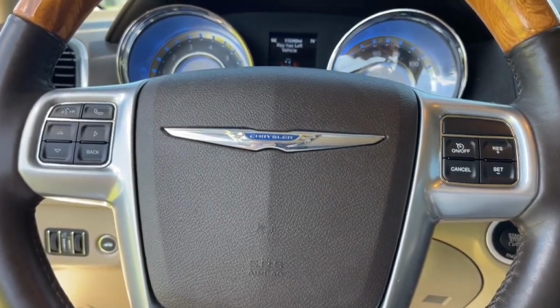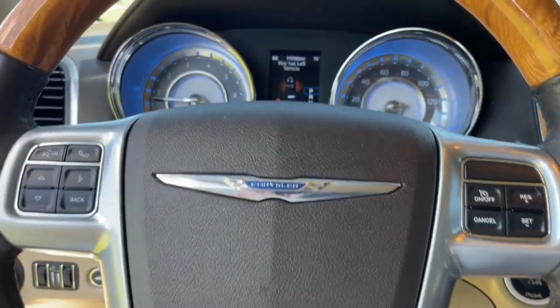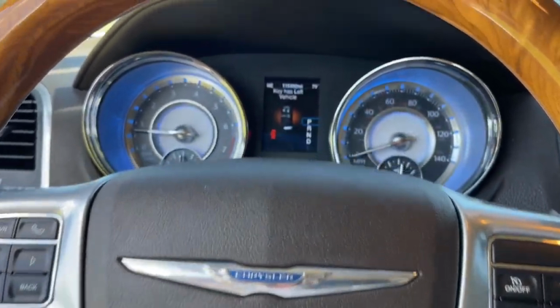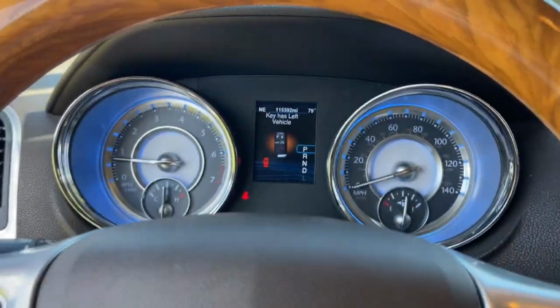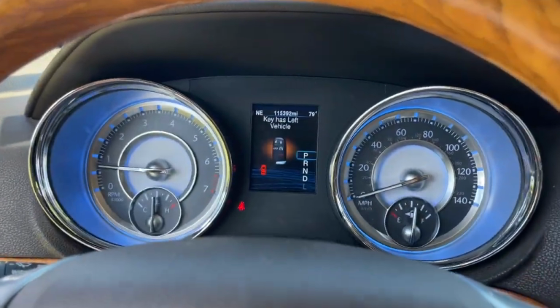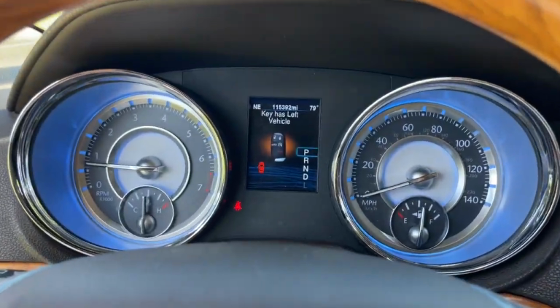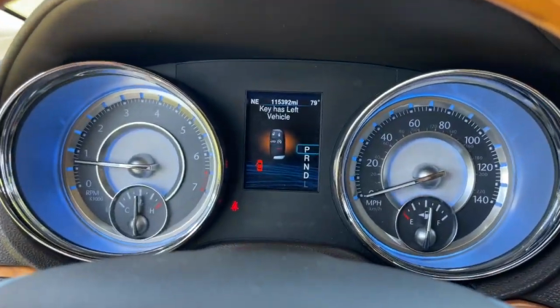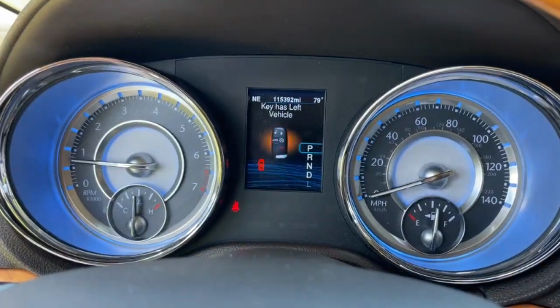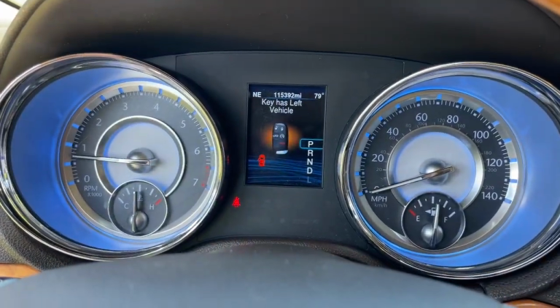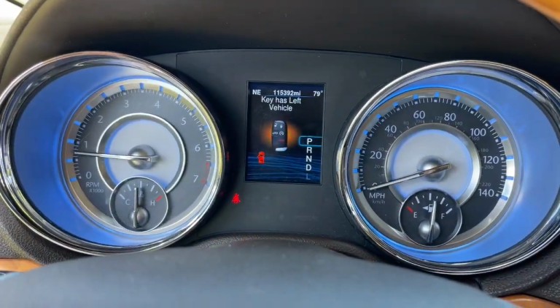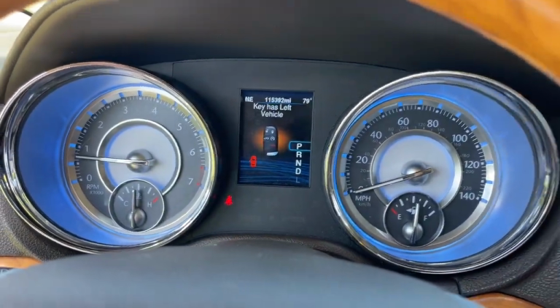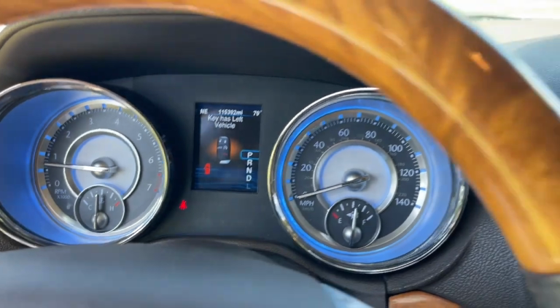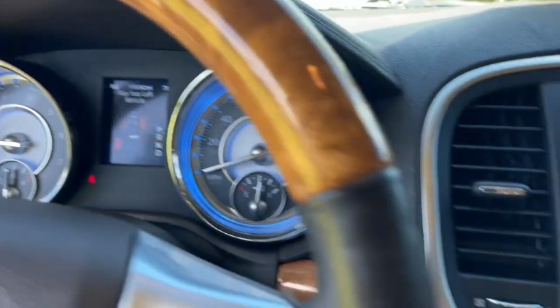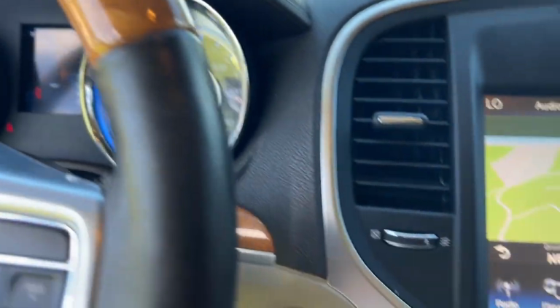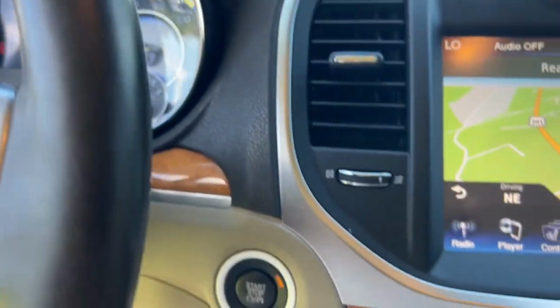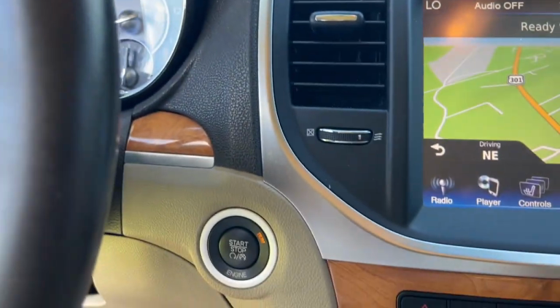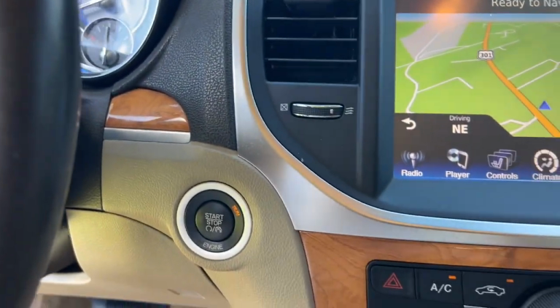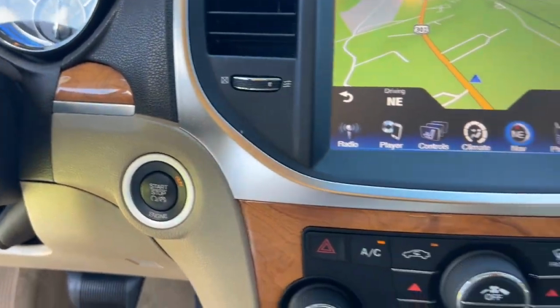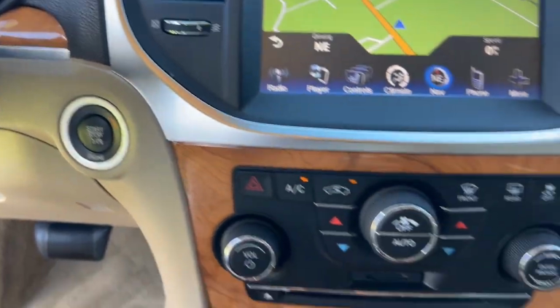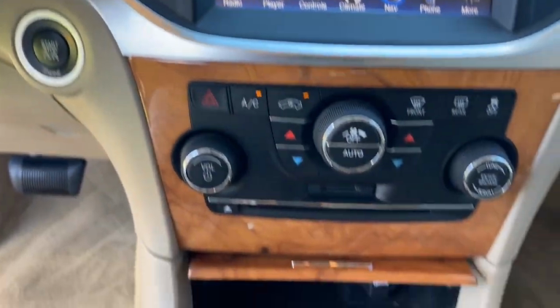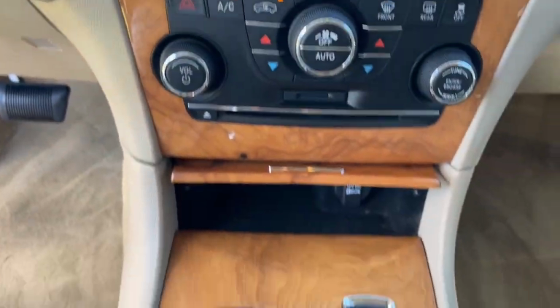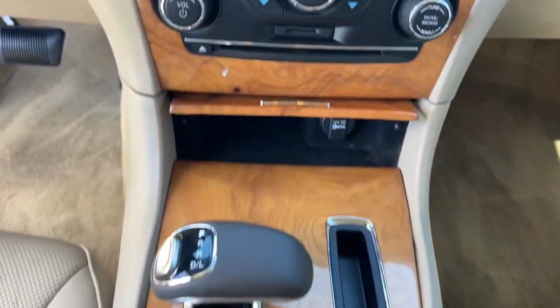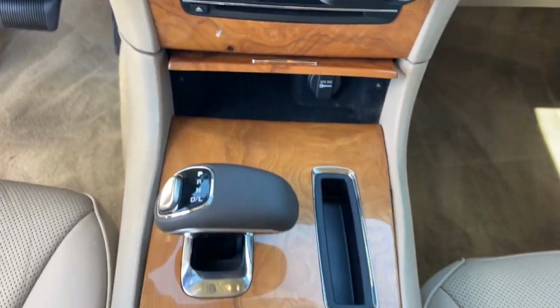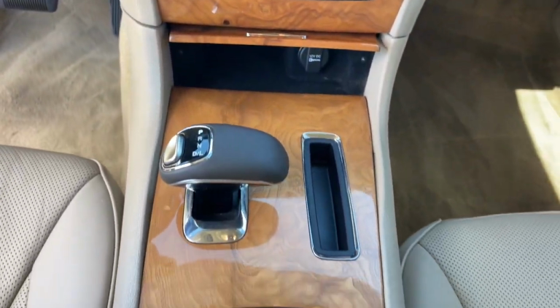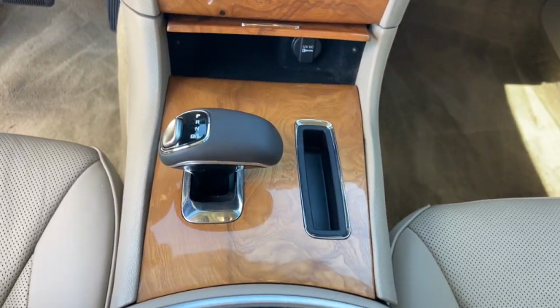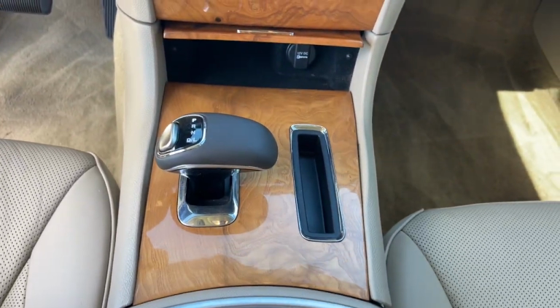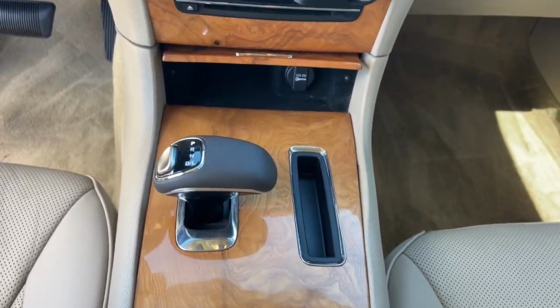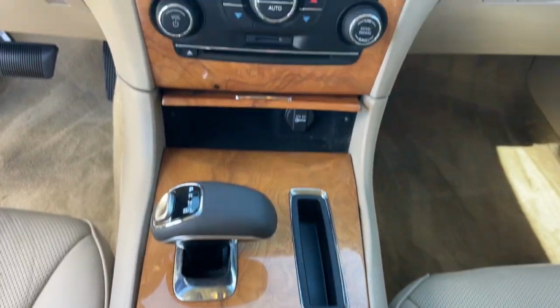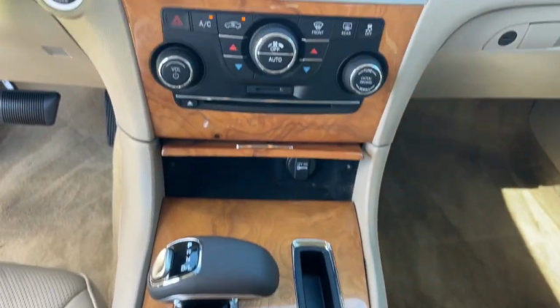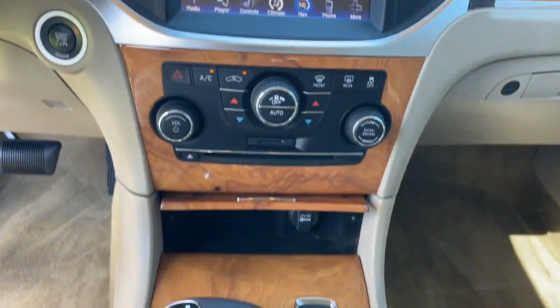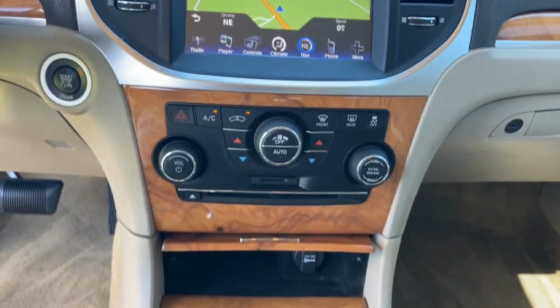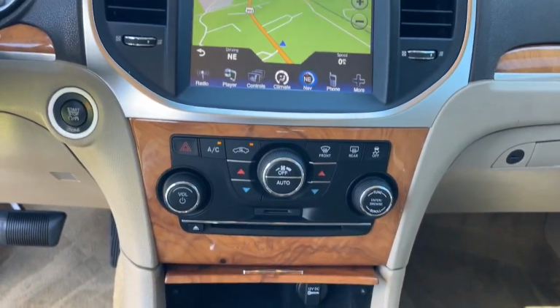Why not treat yourself to the comfort of a premium sedan? Take the 300 out for a drive and rediscover elegance.